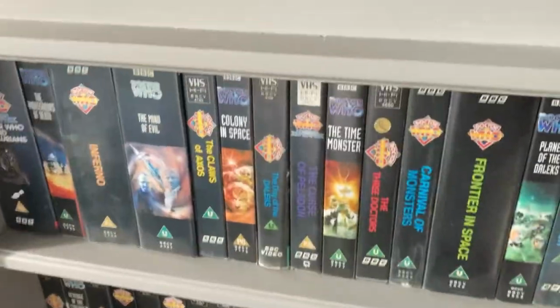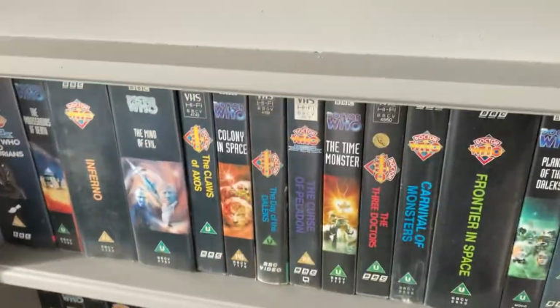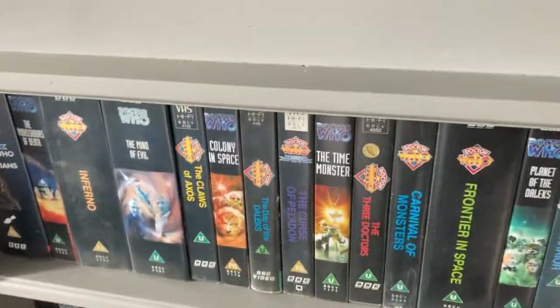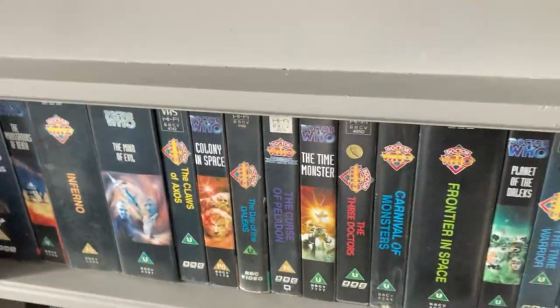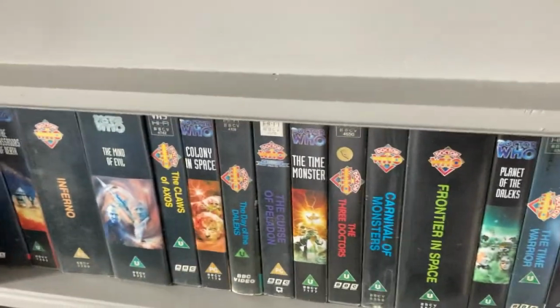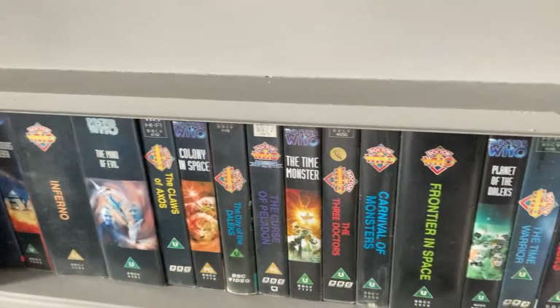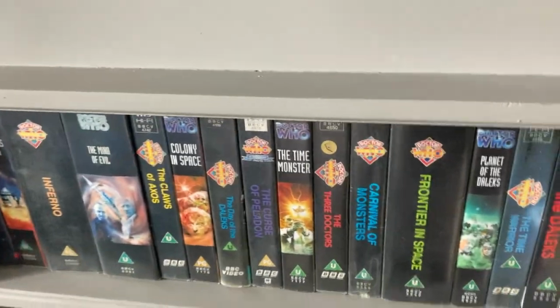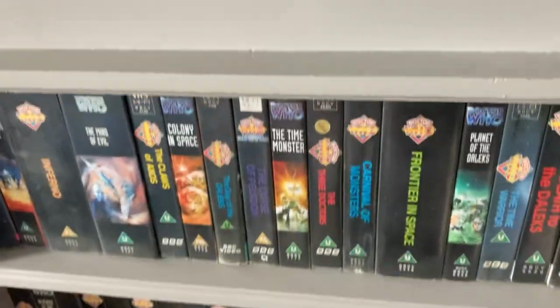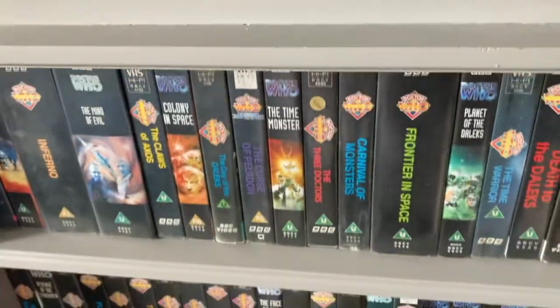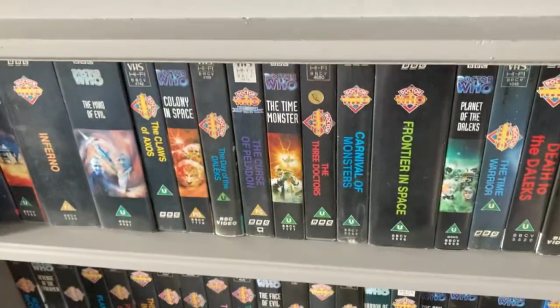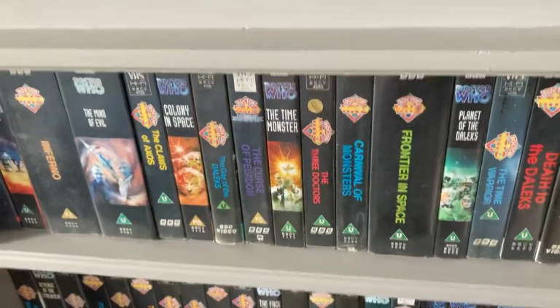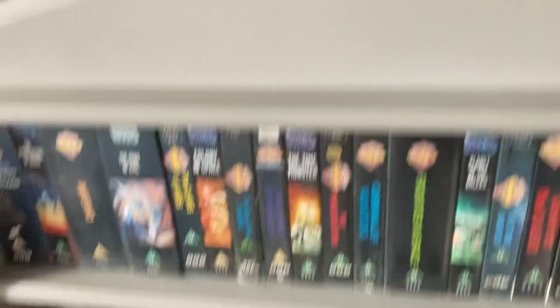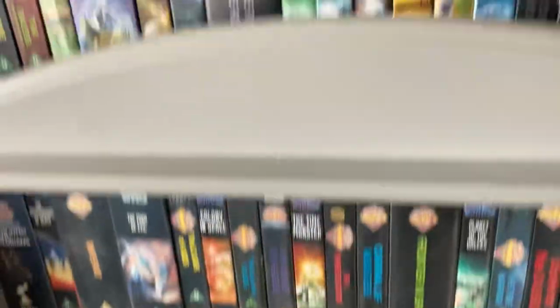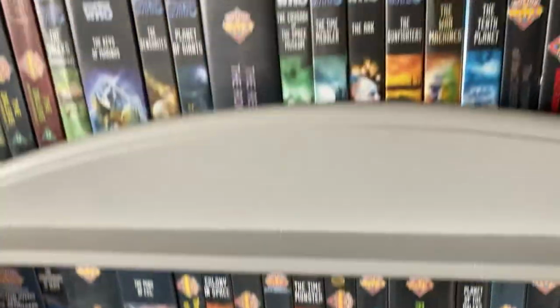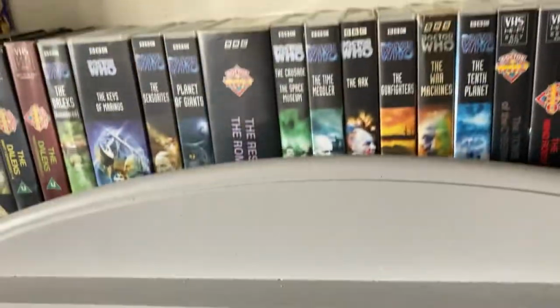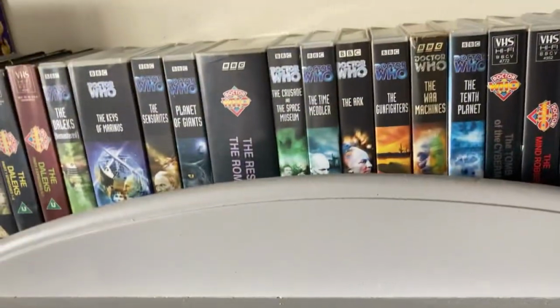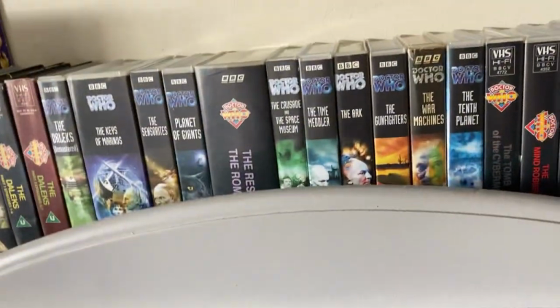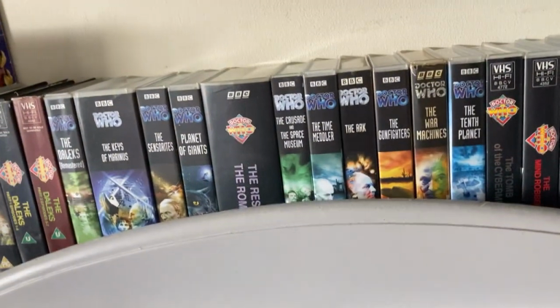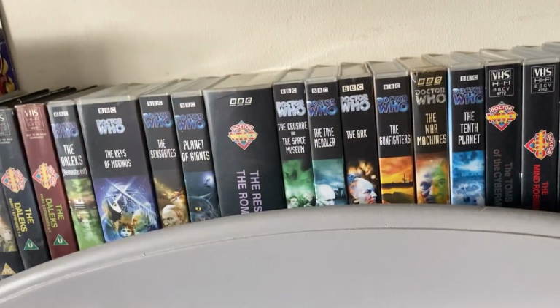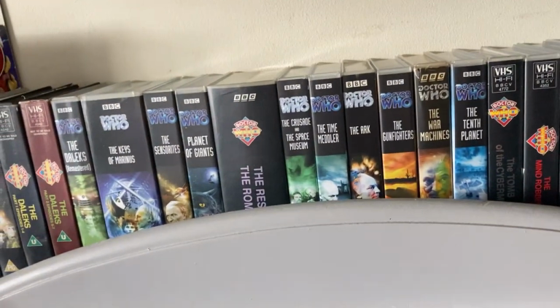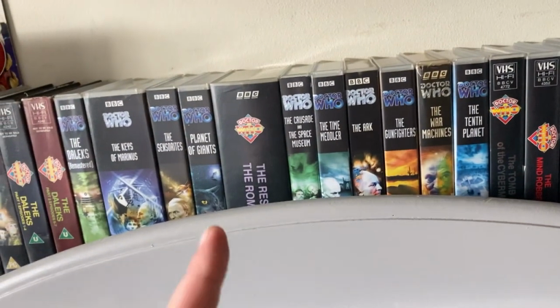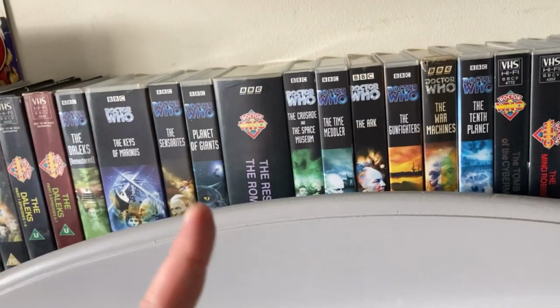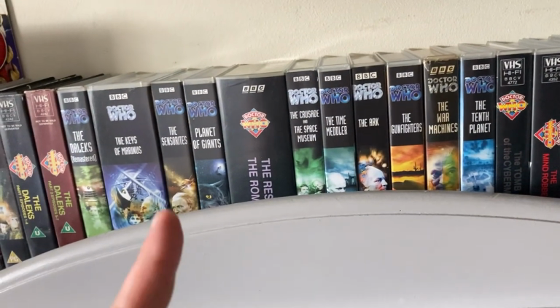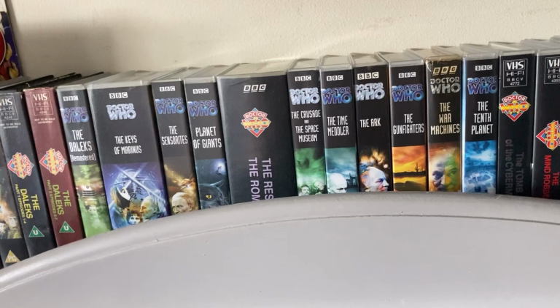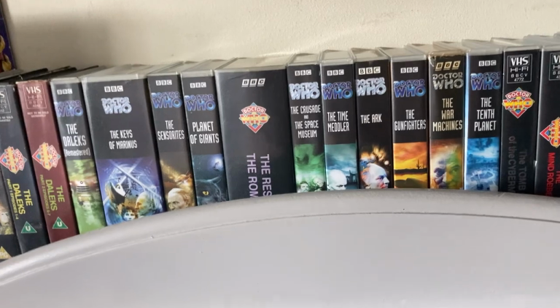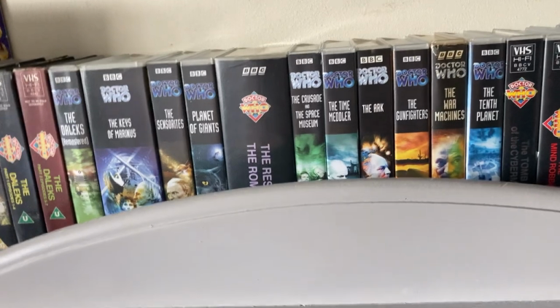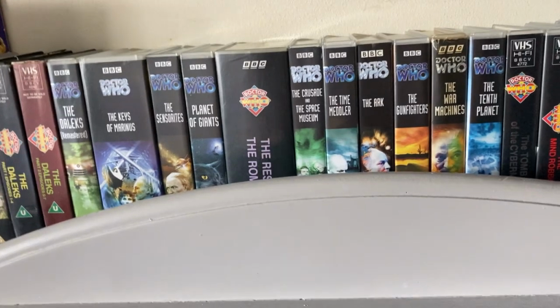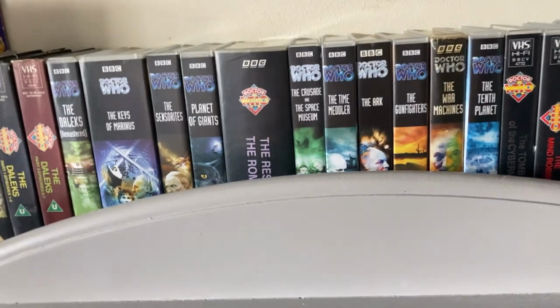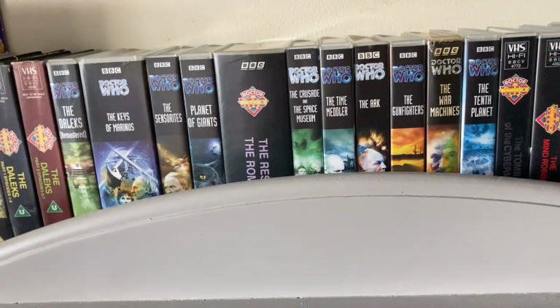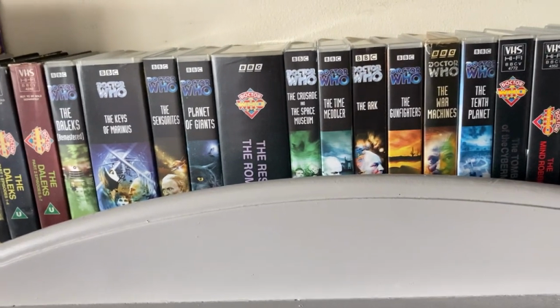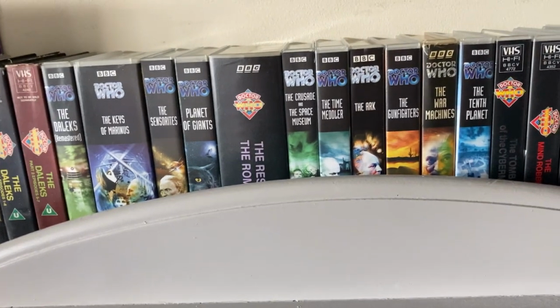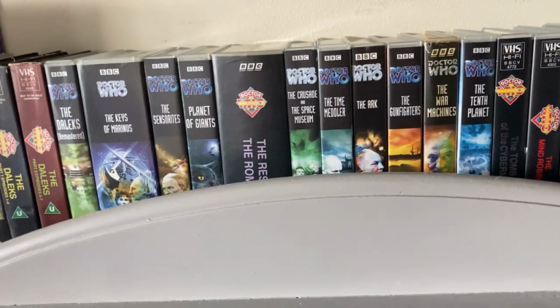And that is my Doctor Who VHS collection and where I got everything from. Thank you for watching — please do like, subscribe, and share, and let me know in the comments how many Doctor Who VHS tapes do you own. Thank you for watching!